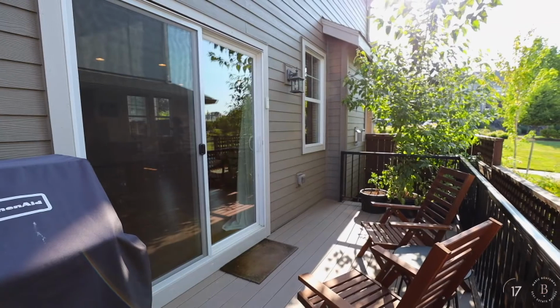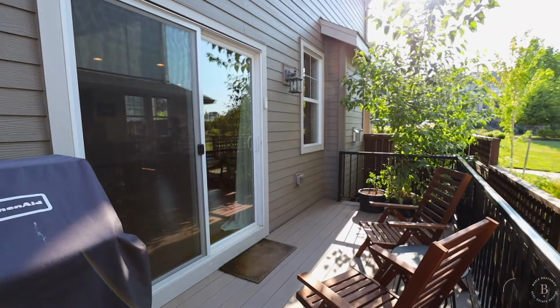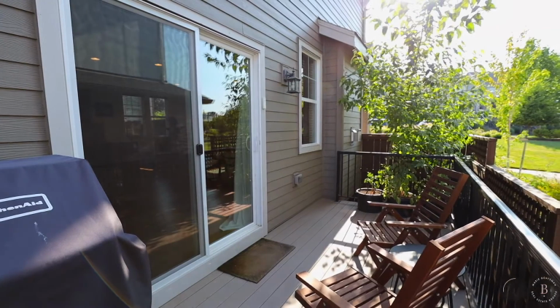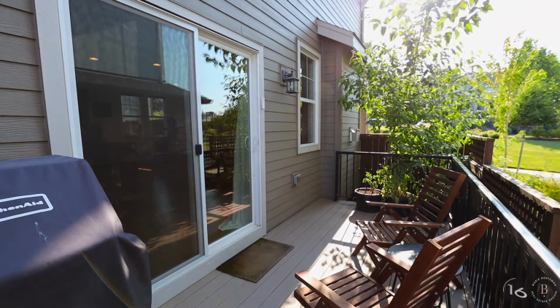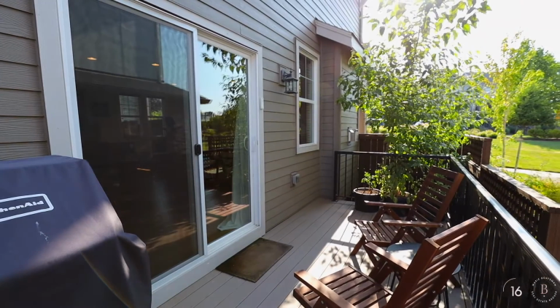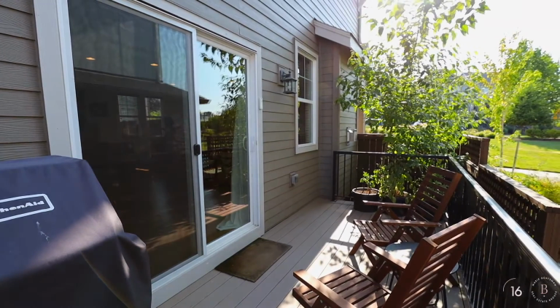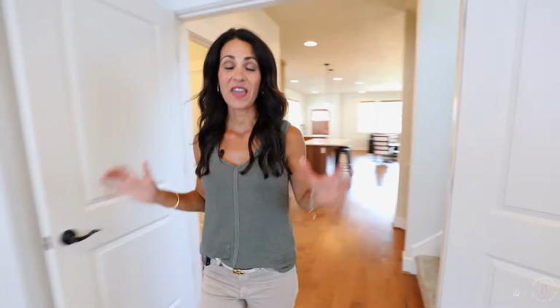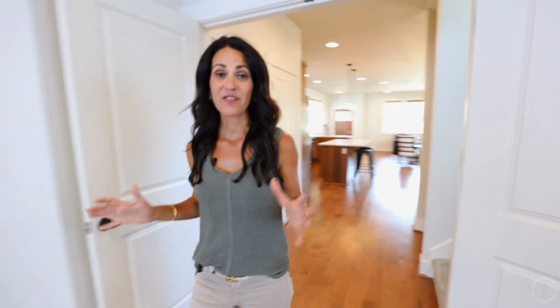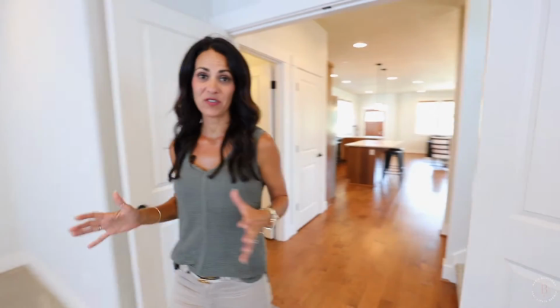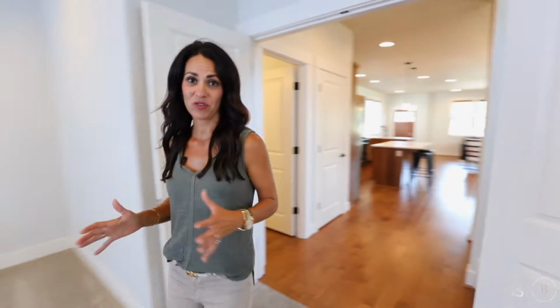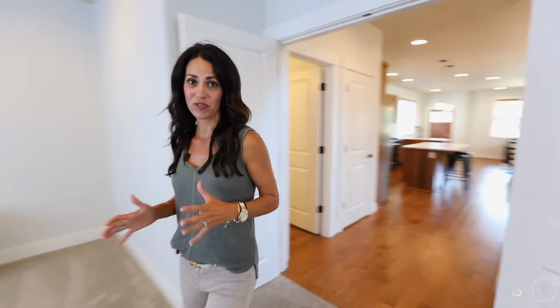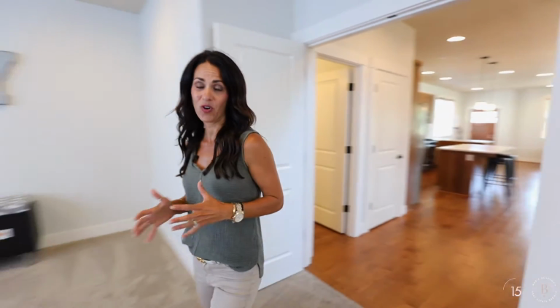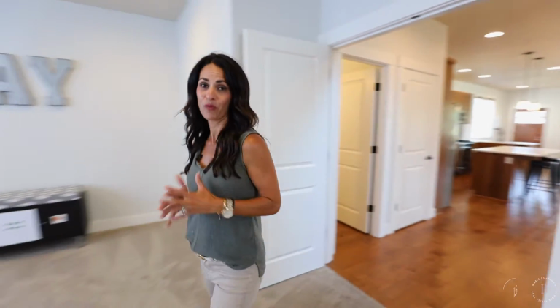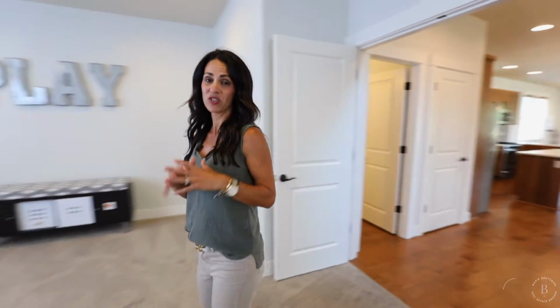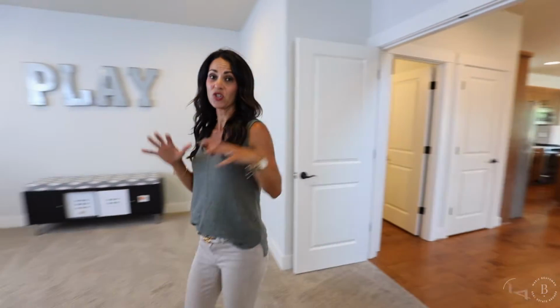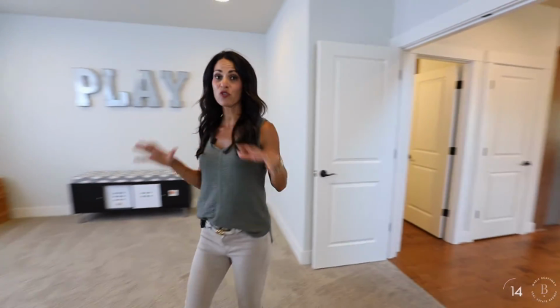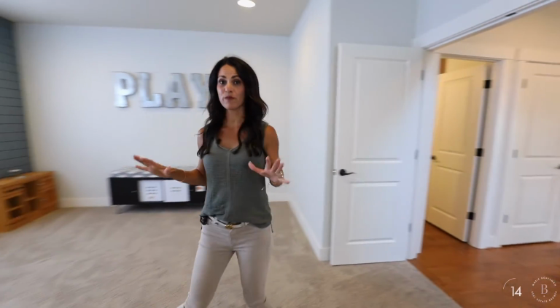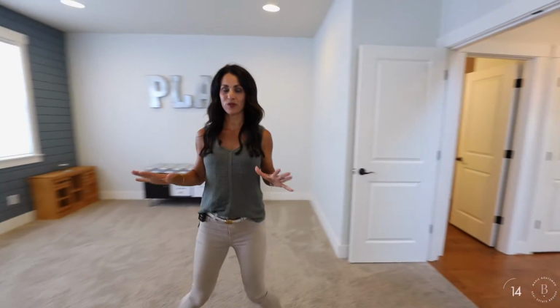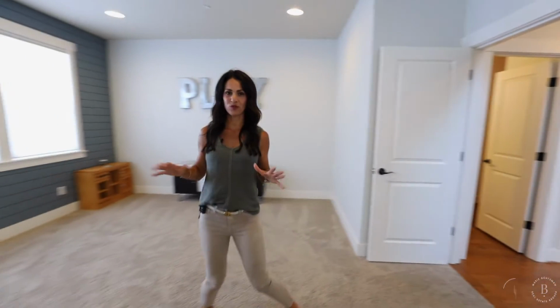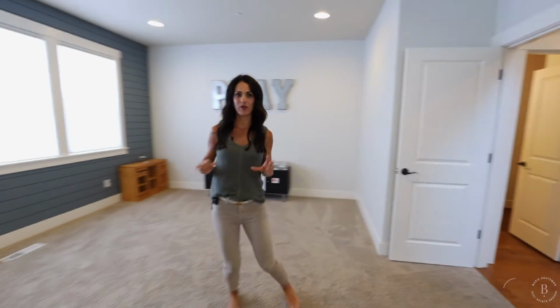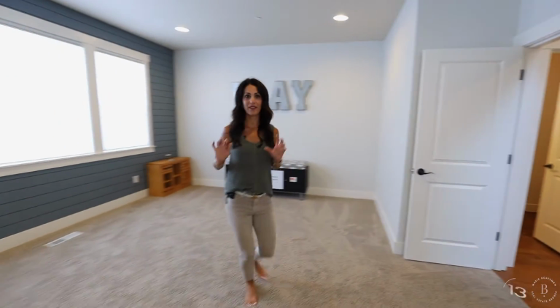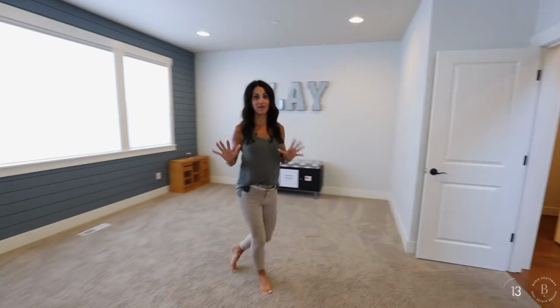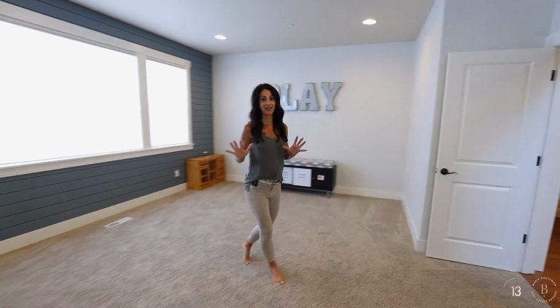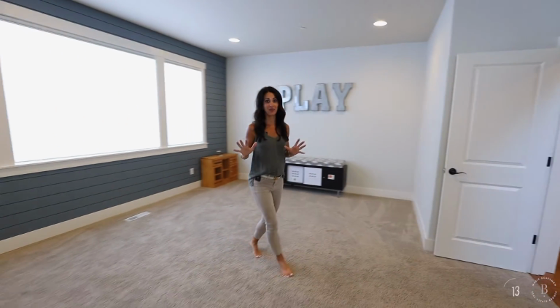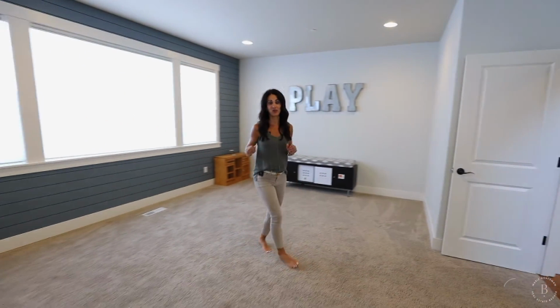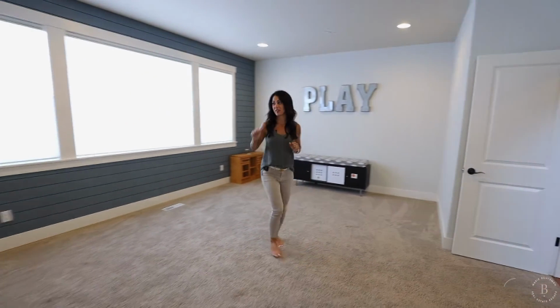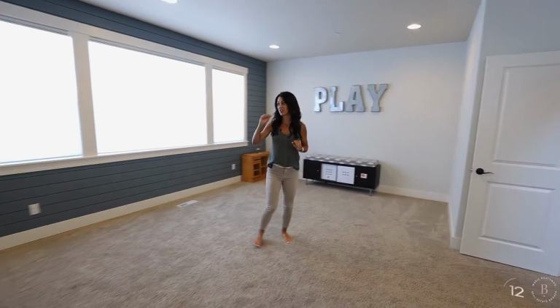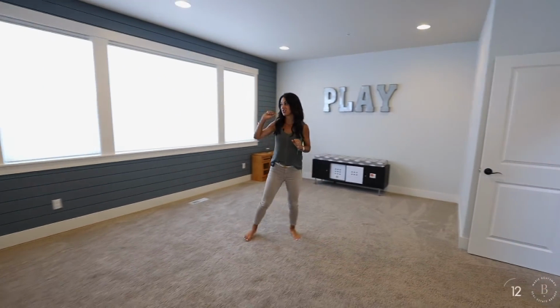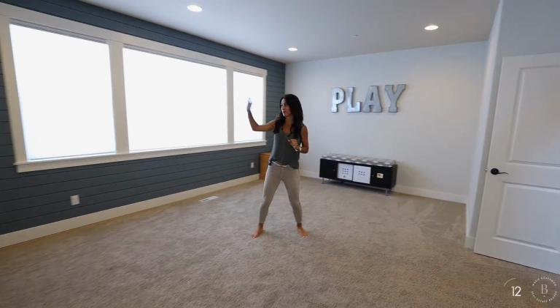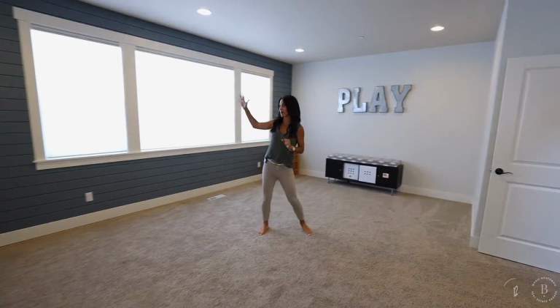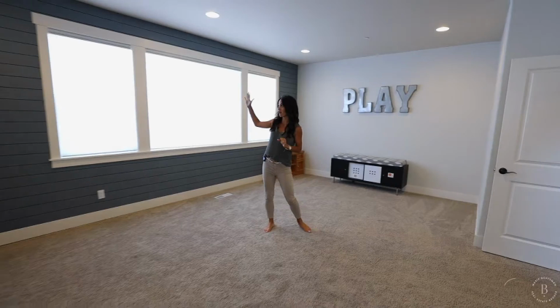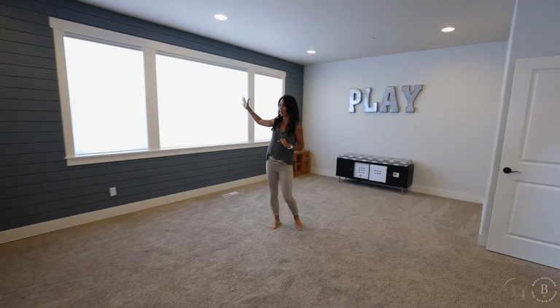My absolute favorite feature of this home is this huge bonus room on the main level with this shiplap wall.